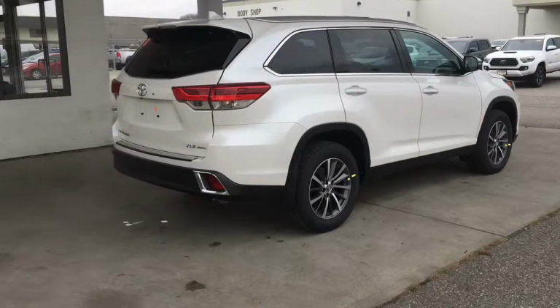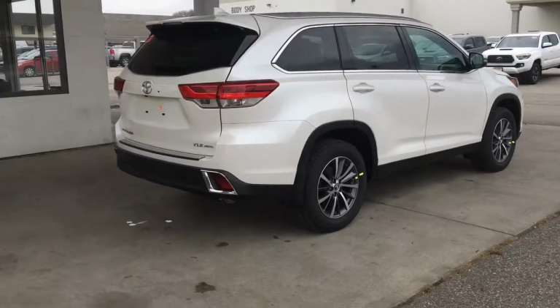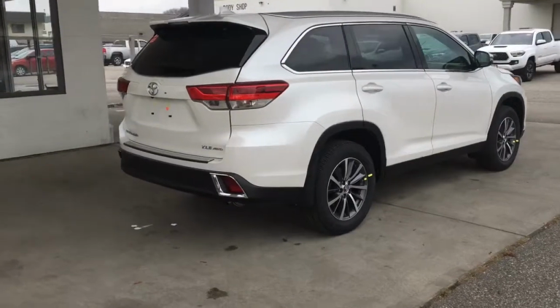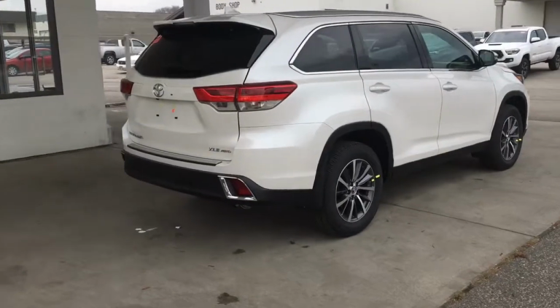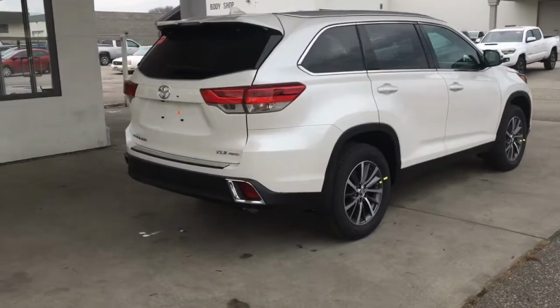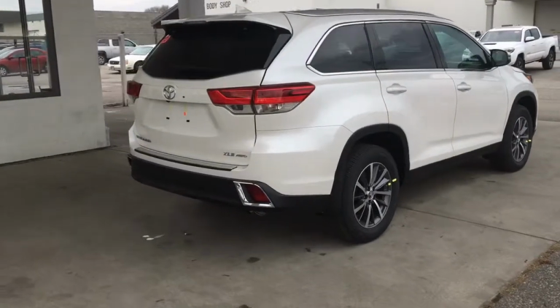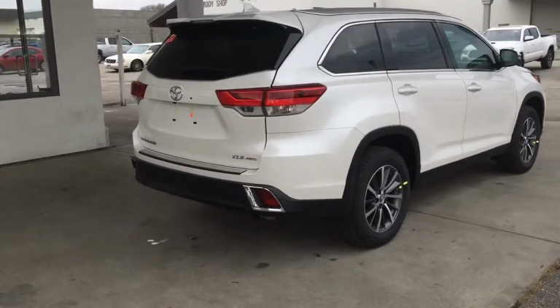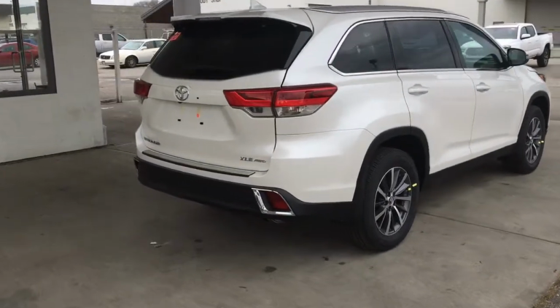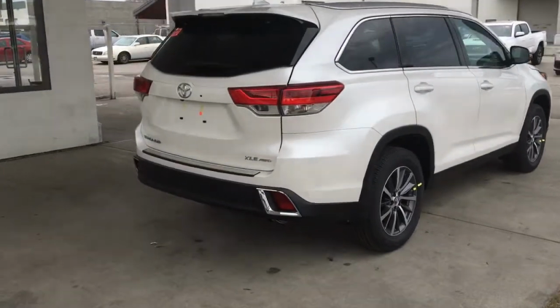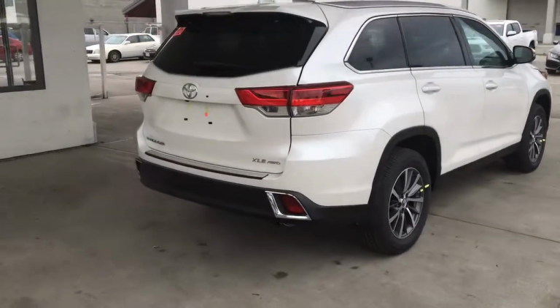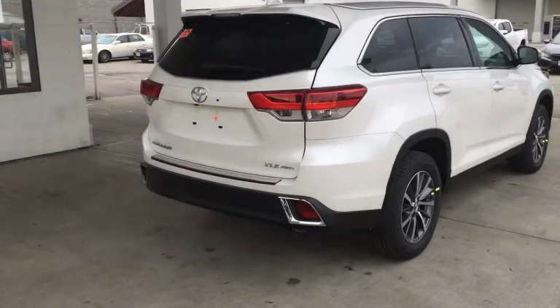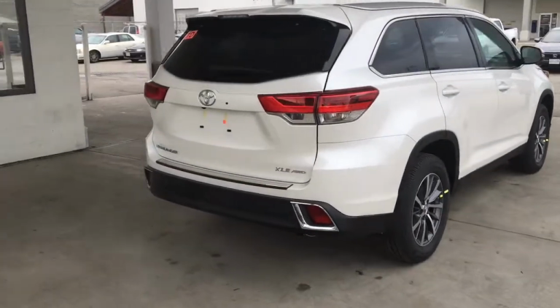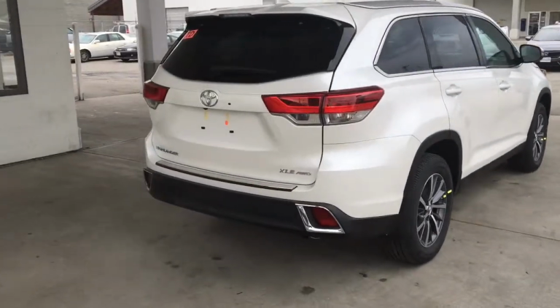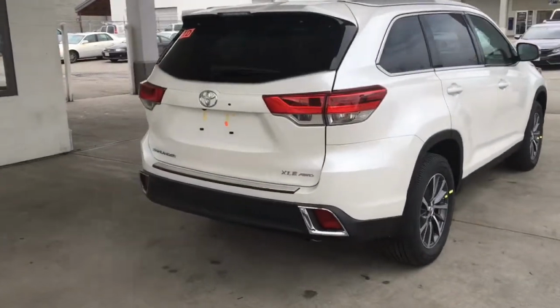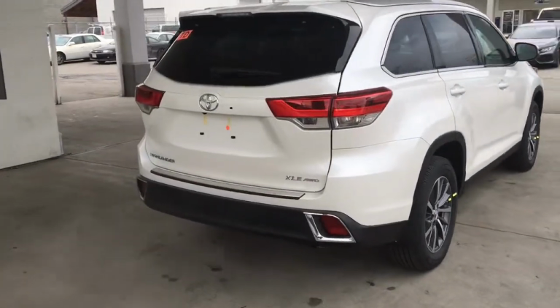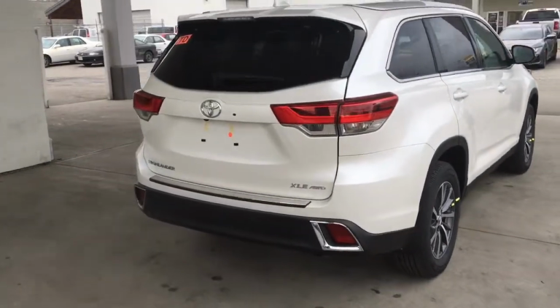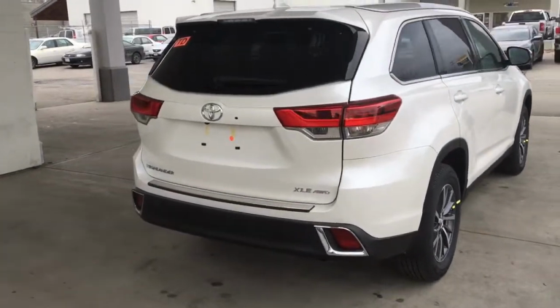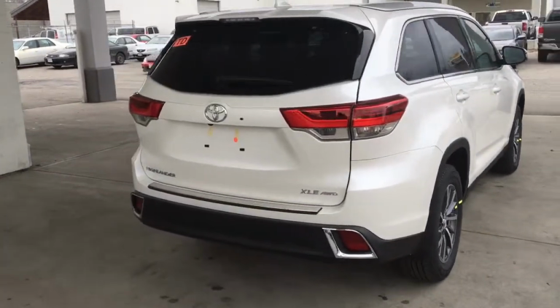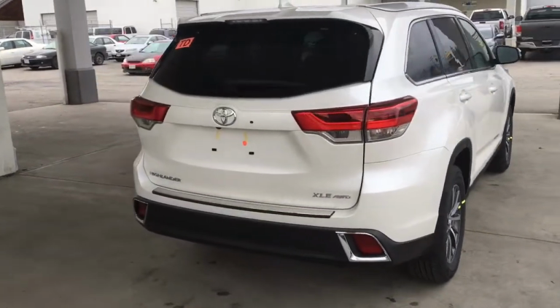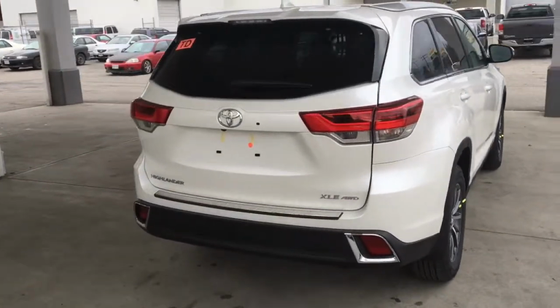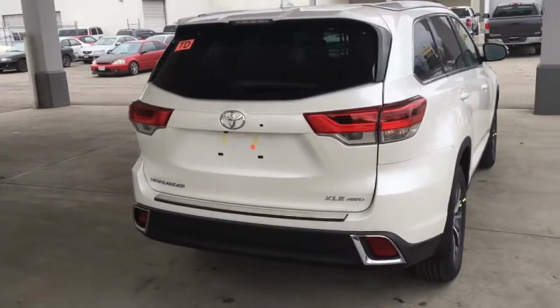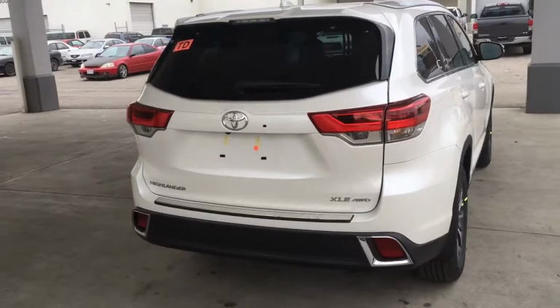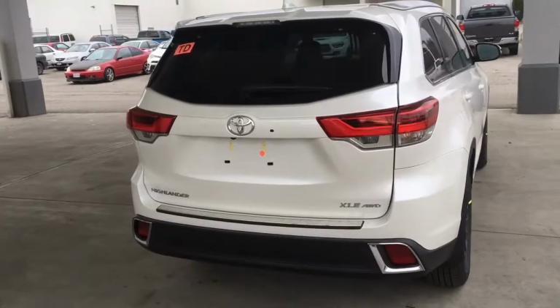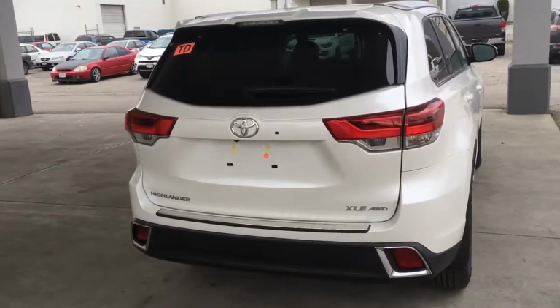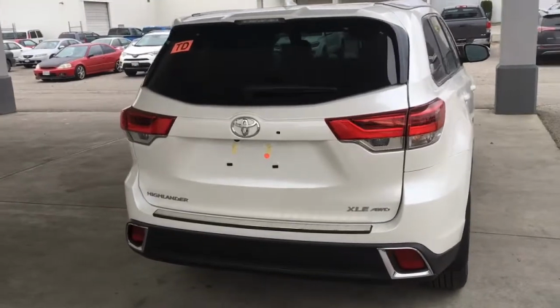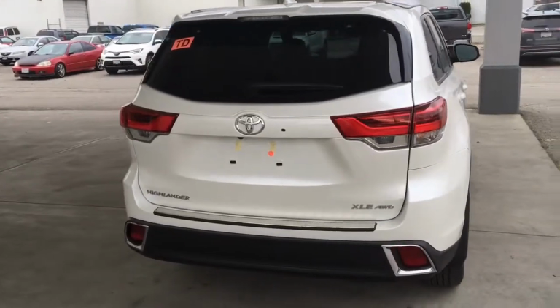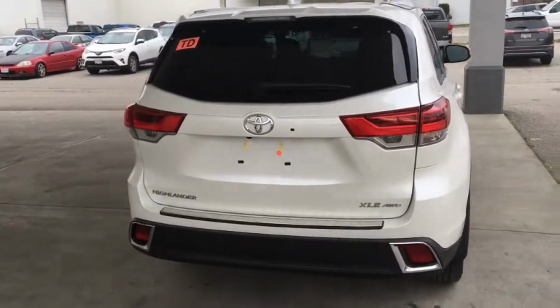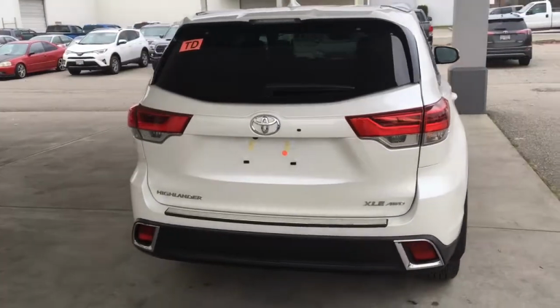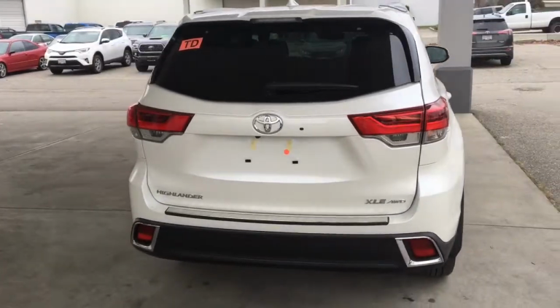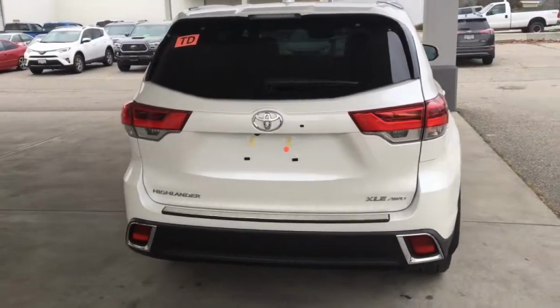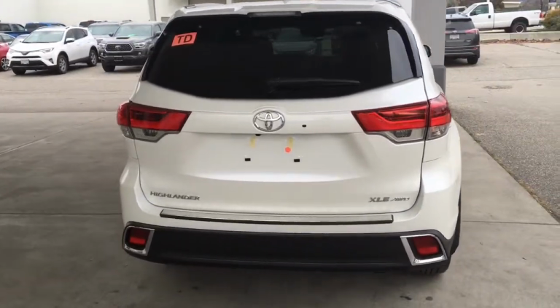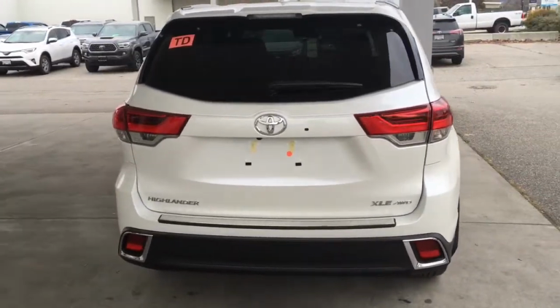Riding on 18 inch alloy wheels, the XLE features a rear spoiler, silver roof rails, a shark fin antenna and XLE badging.